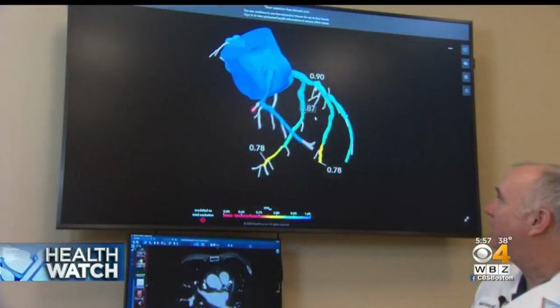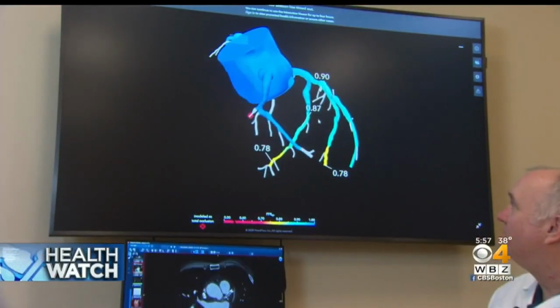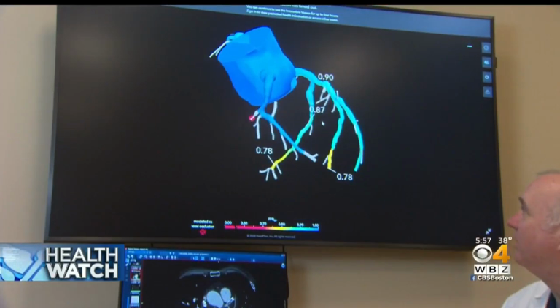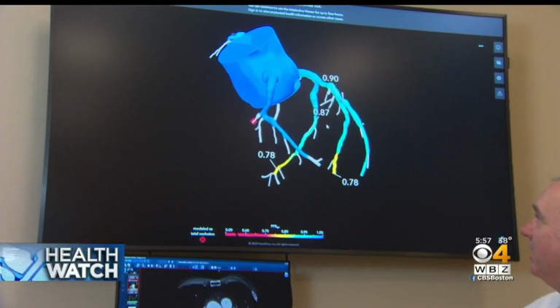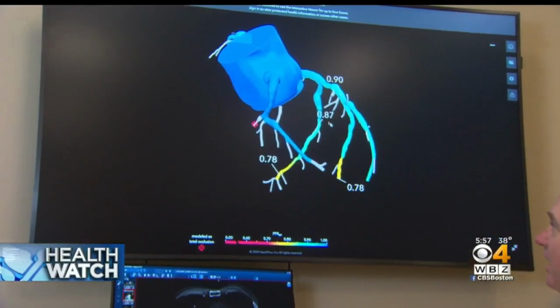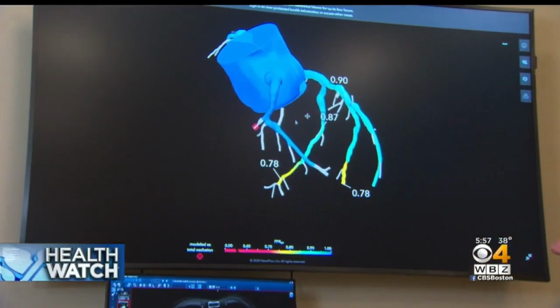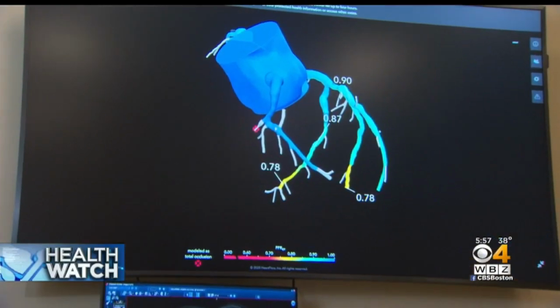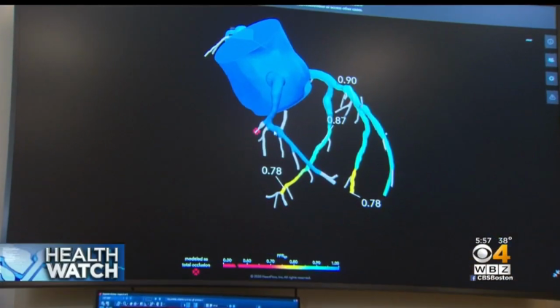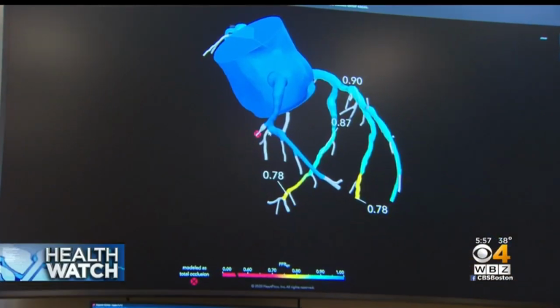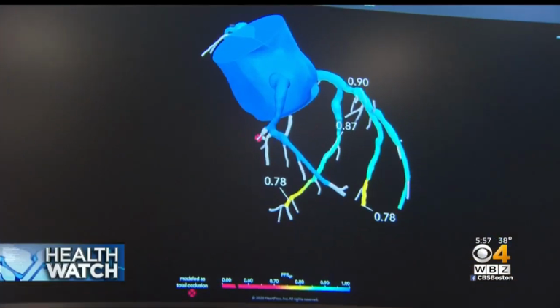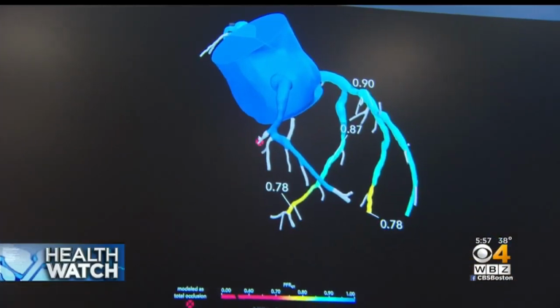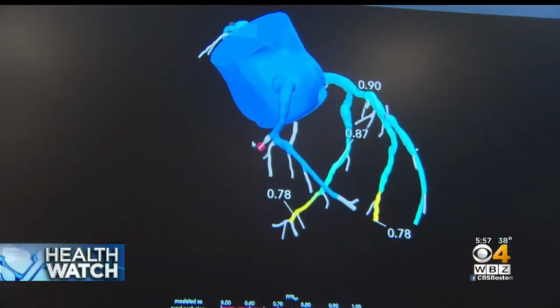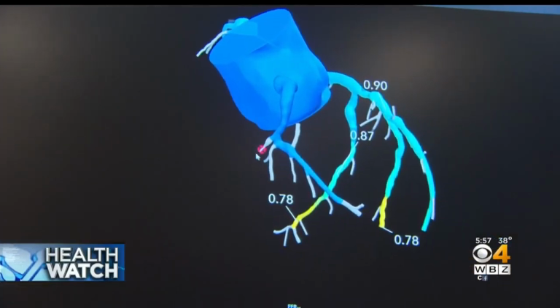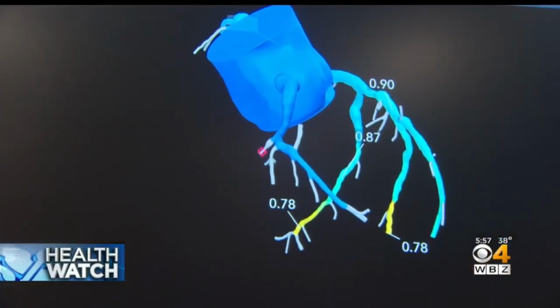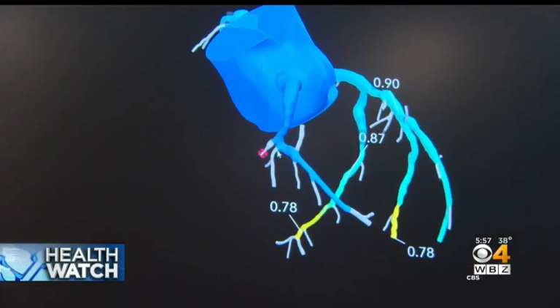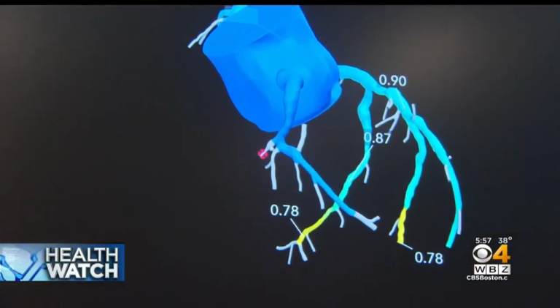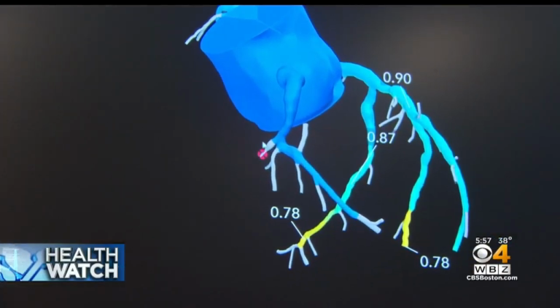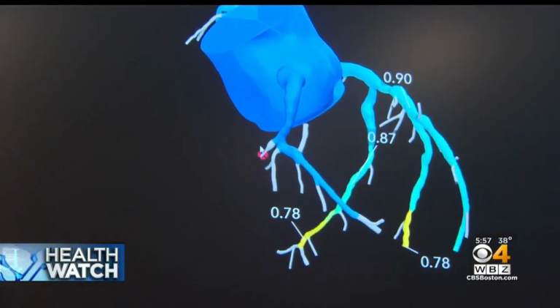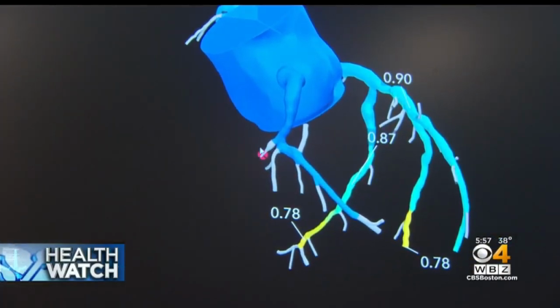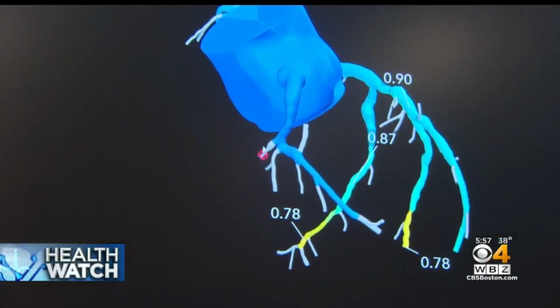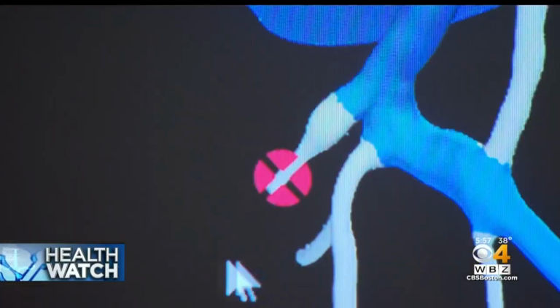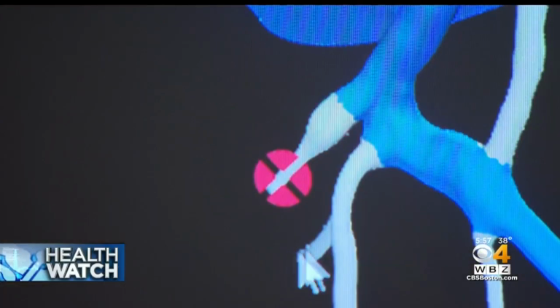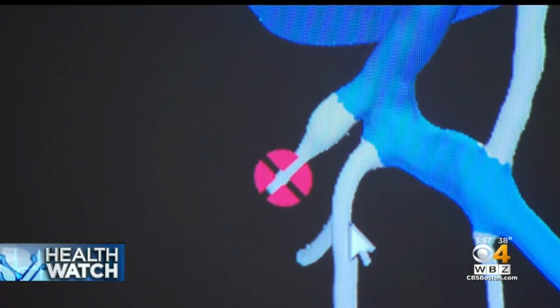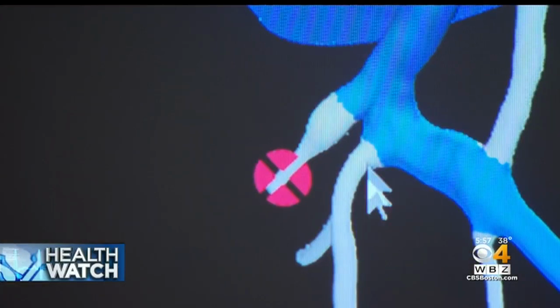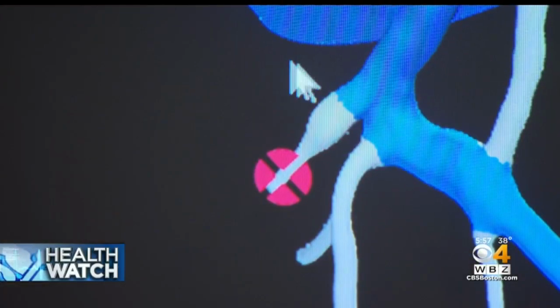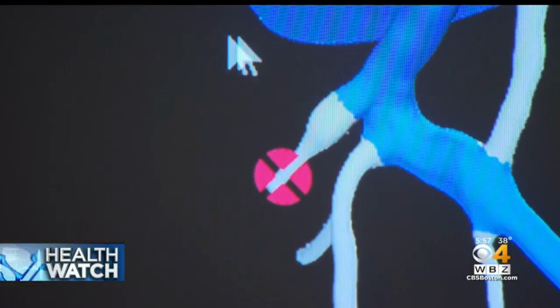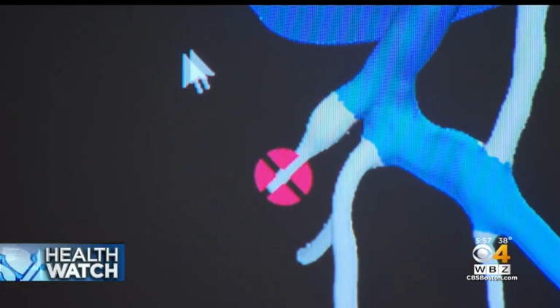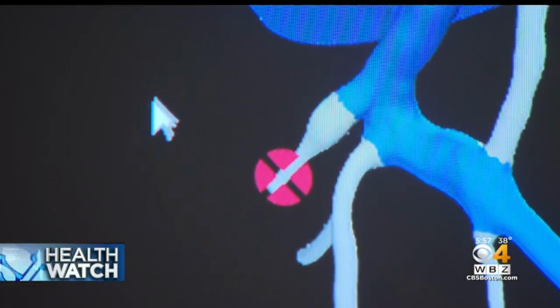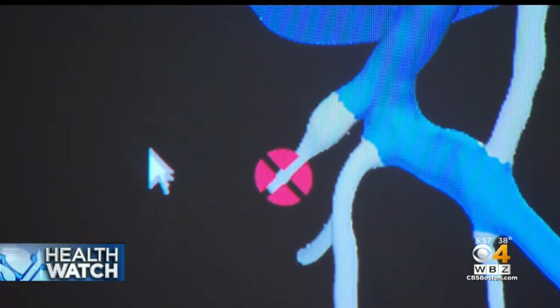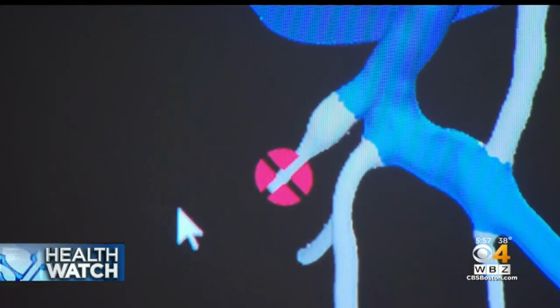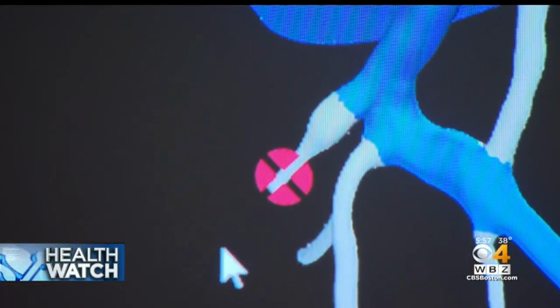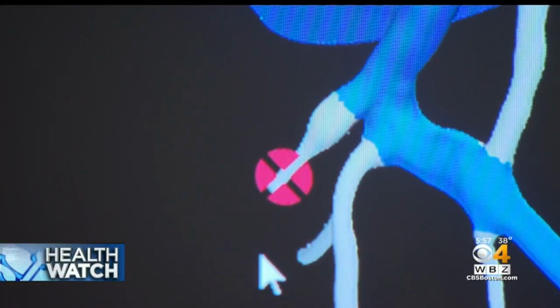But on the left side, this red circle confirms that the vessel is completely blocked.